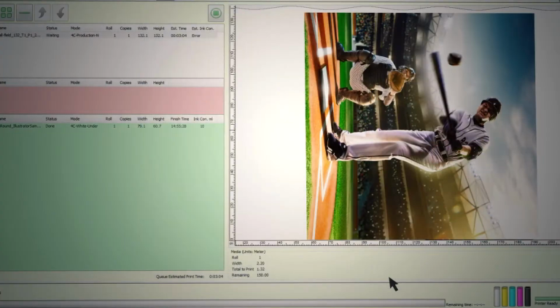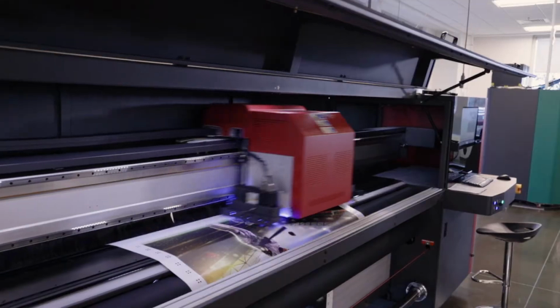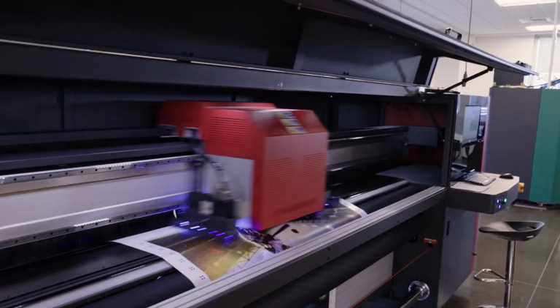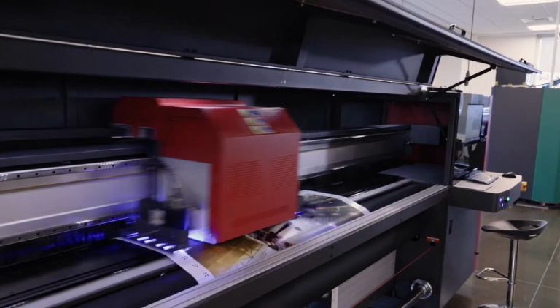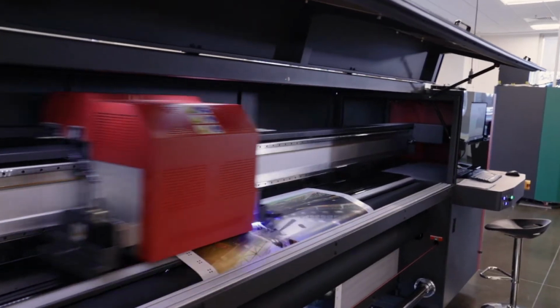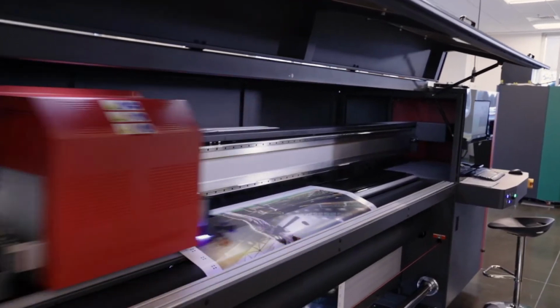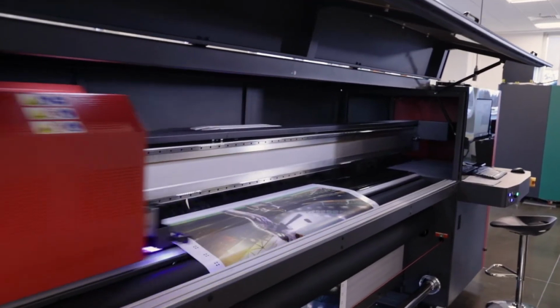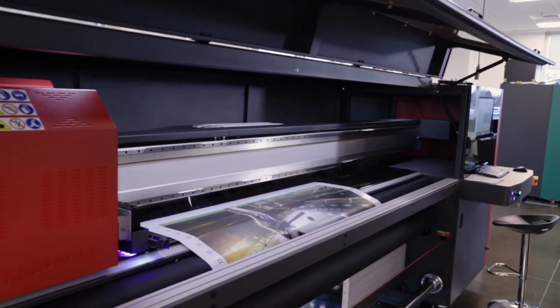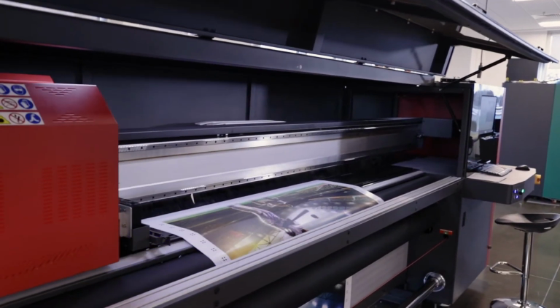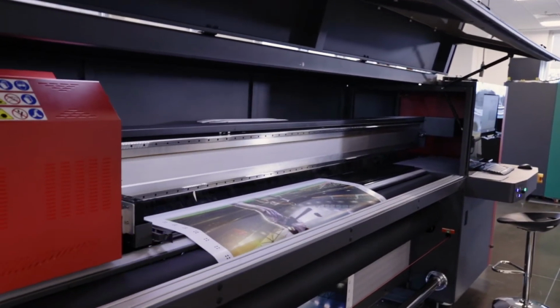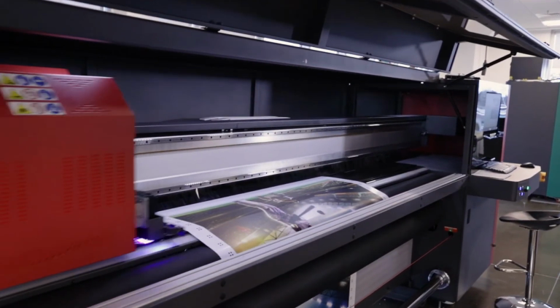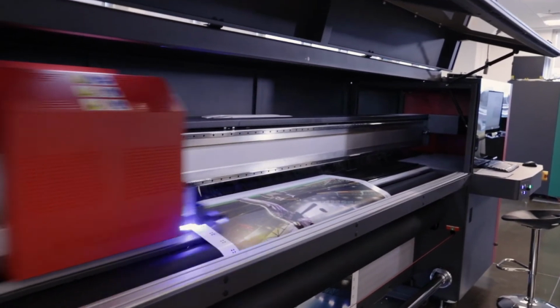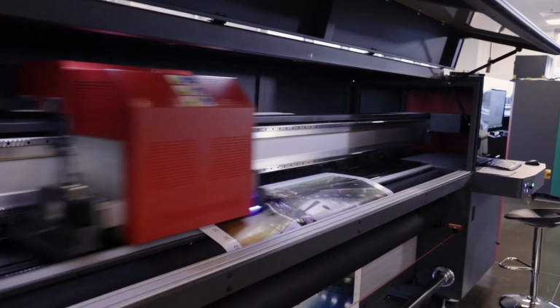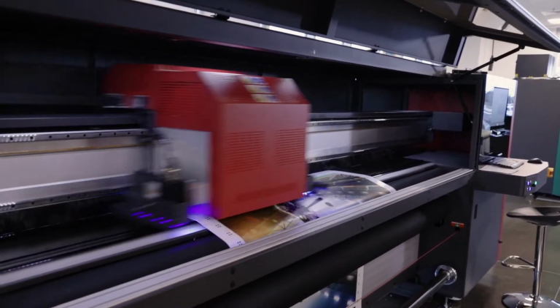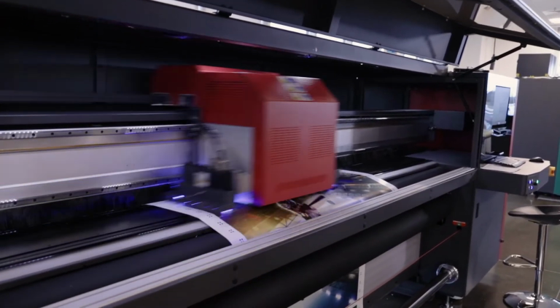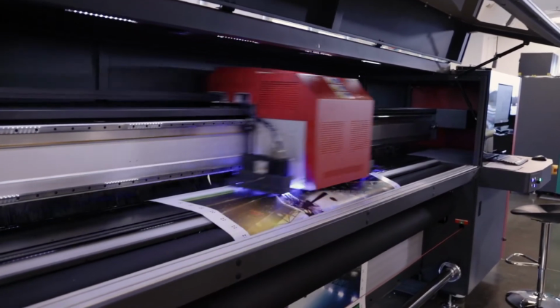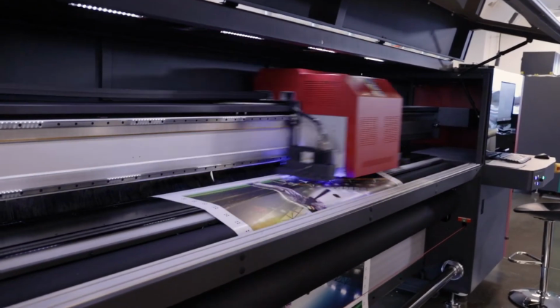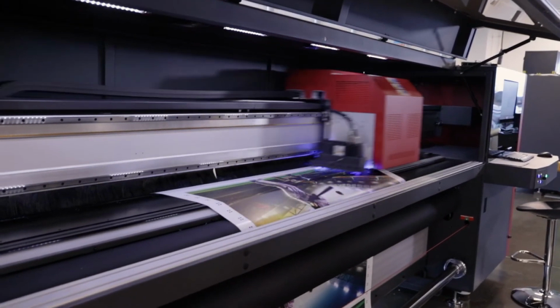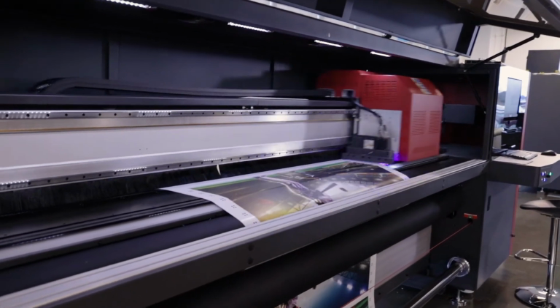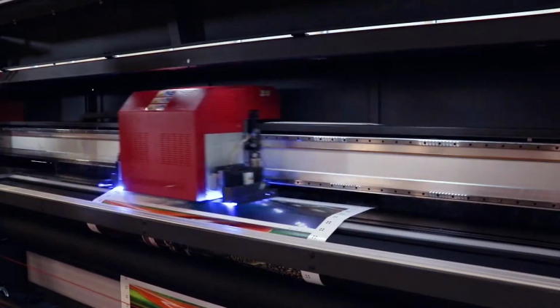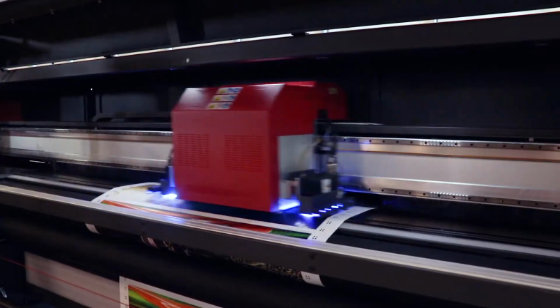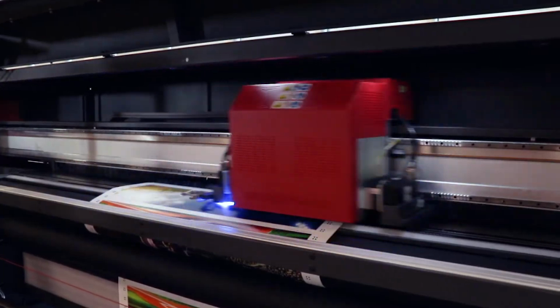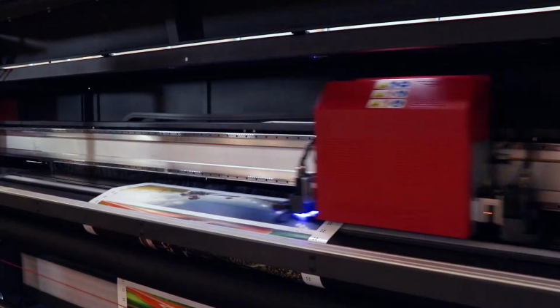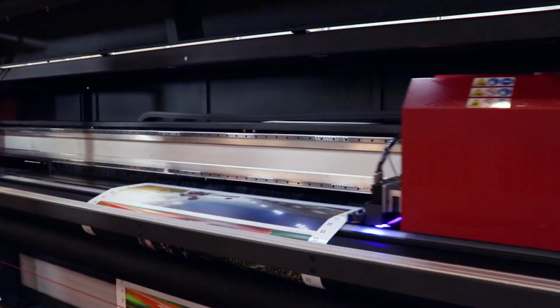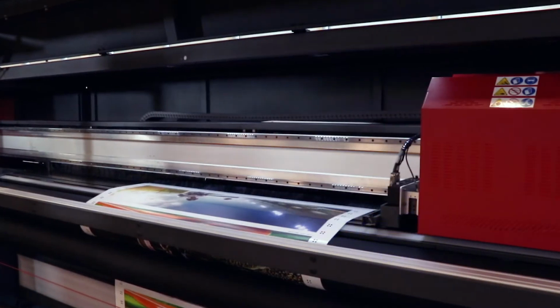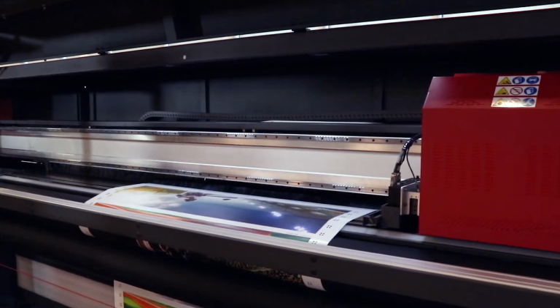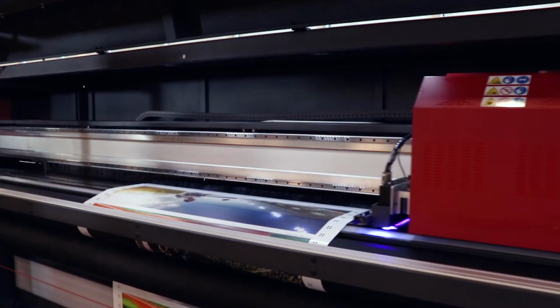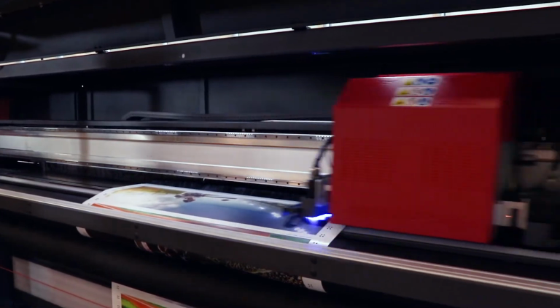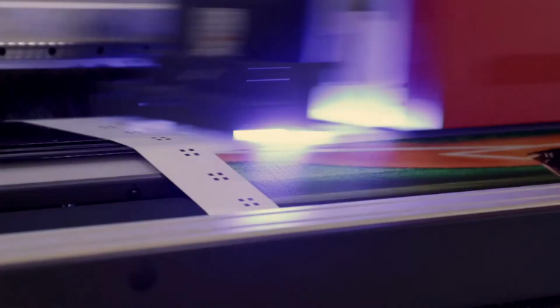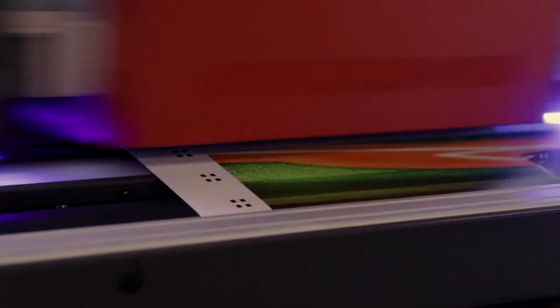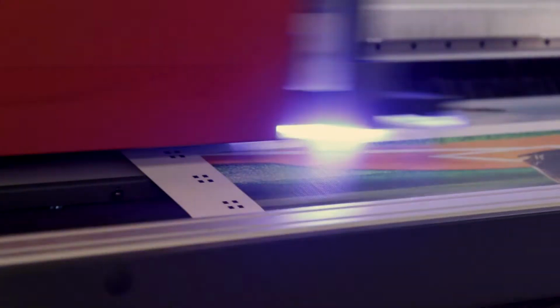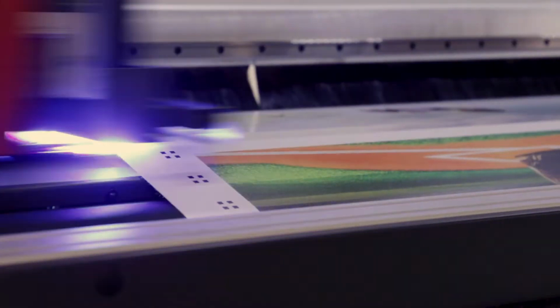For double-sided backlit applications on semi-transparent media, side A is printed with registration squares along both sides.